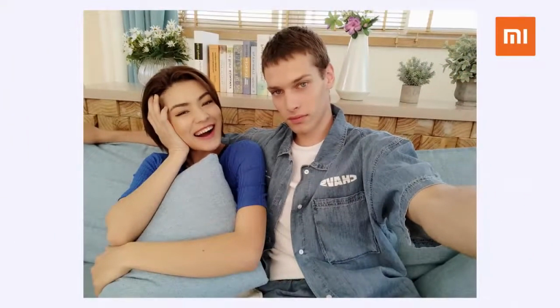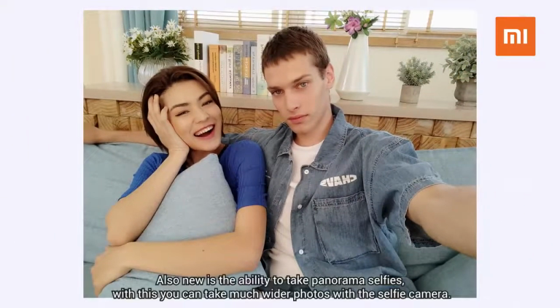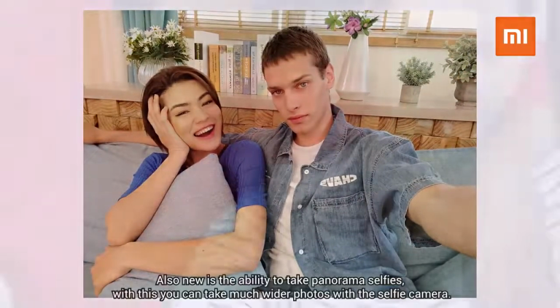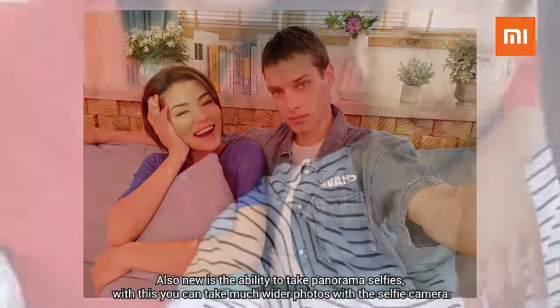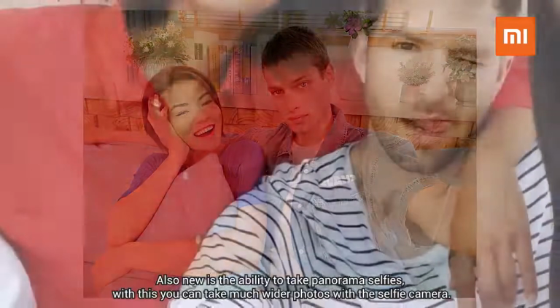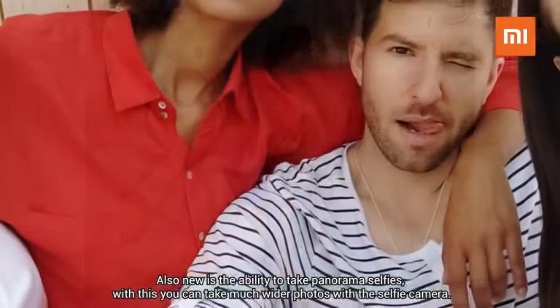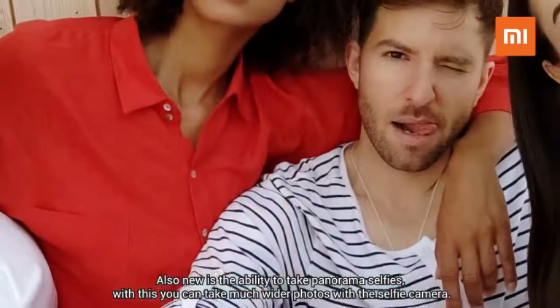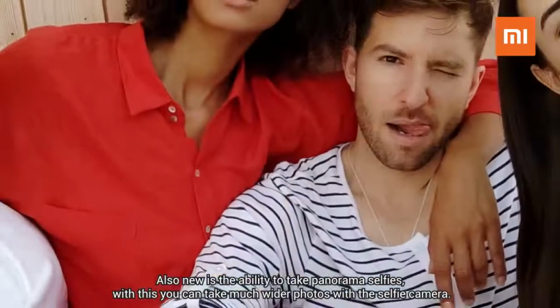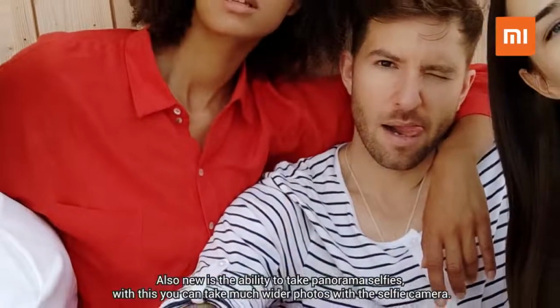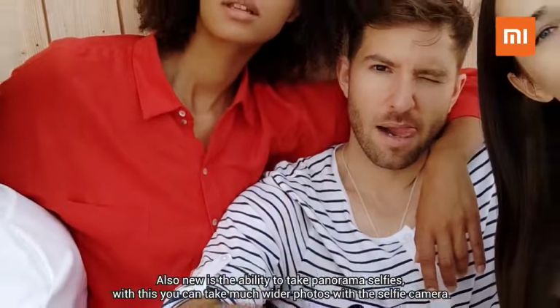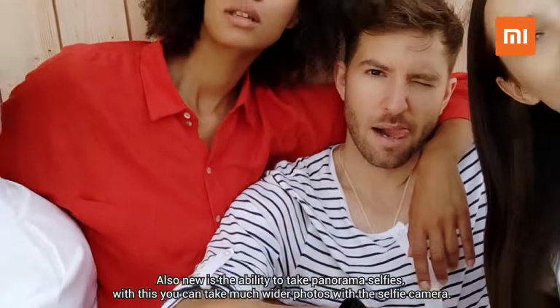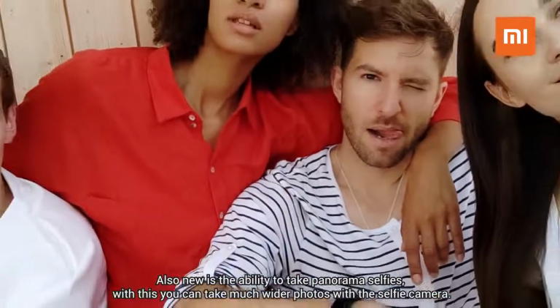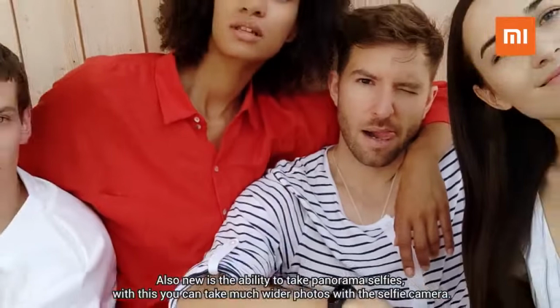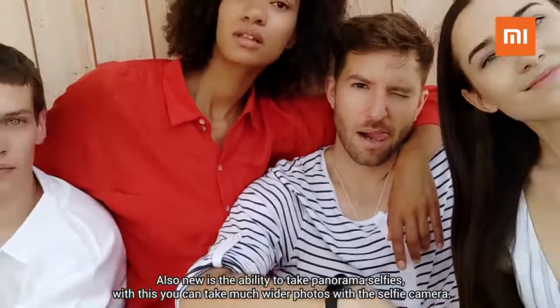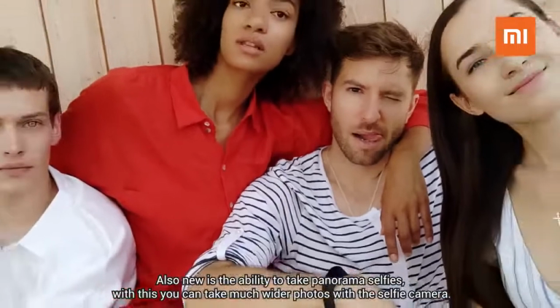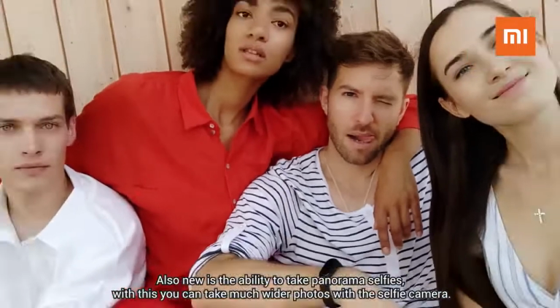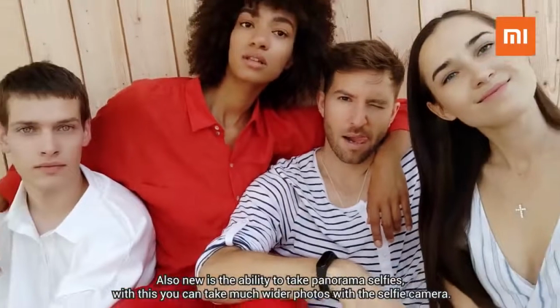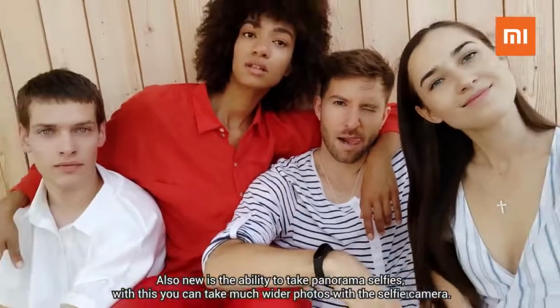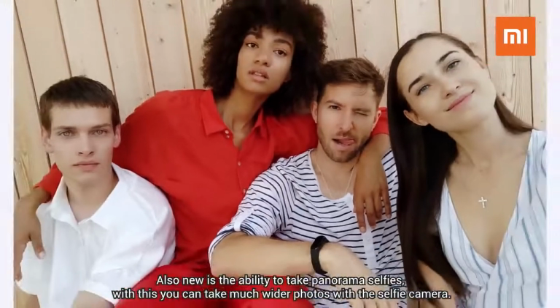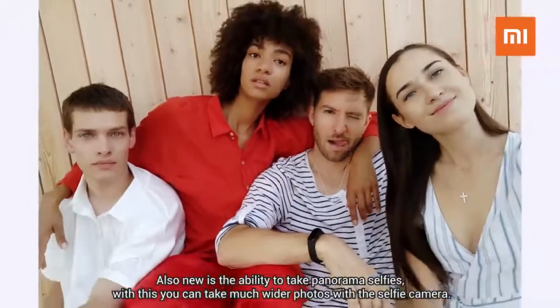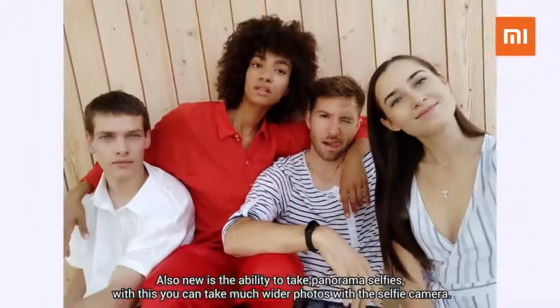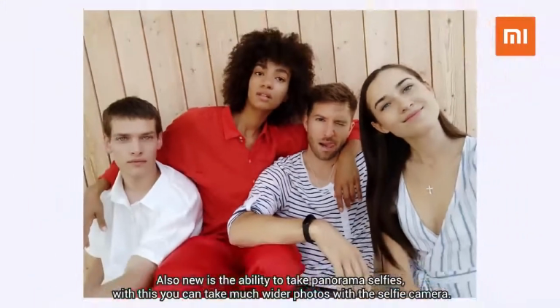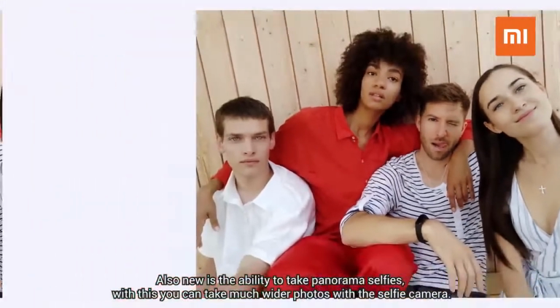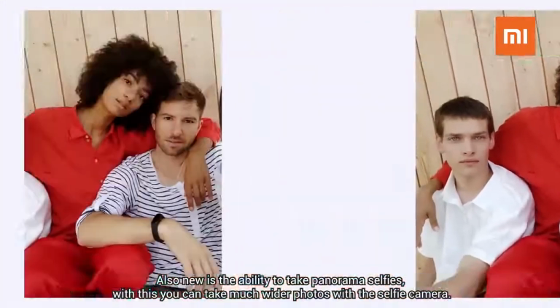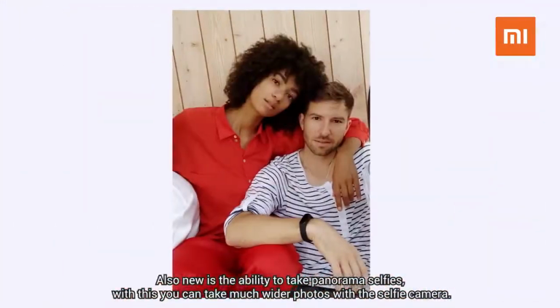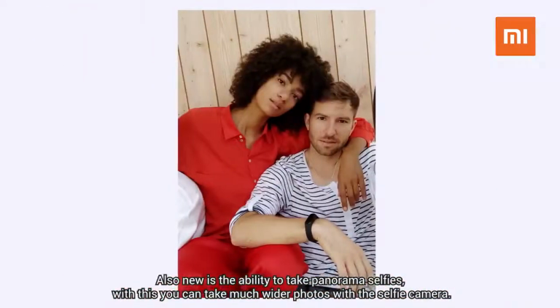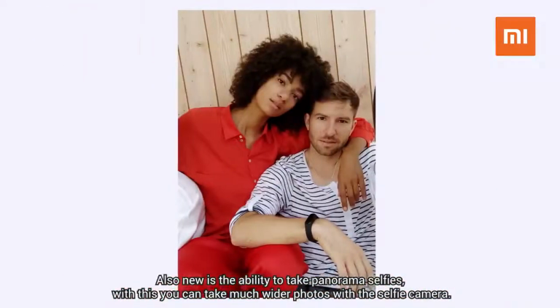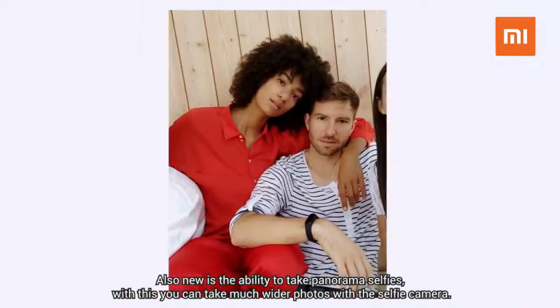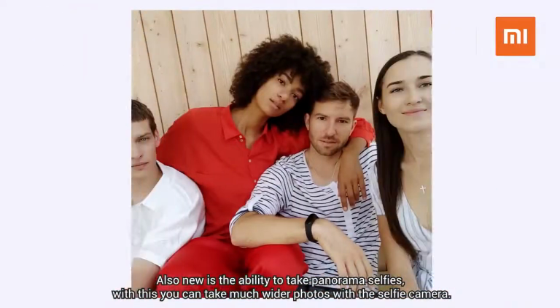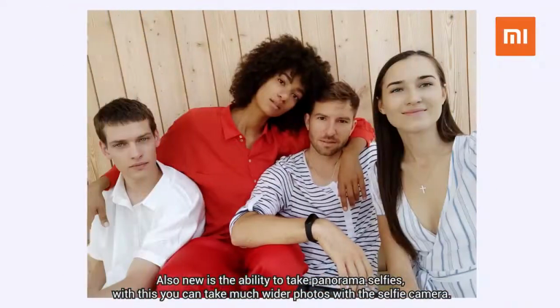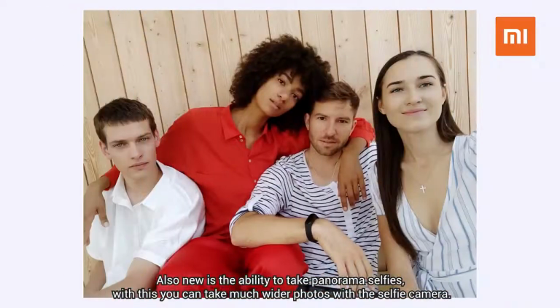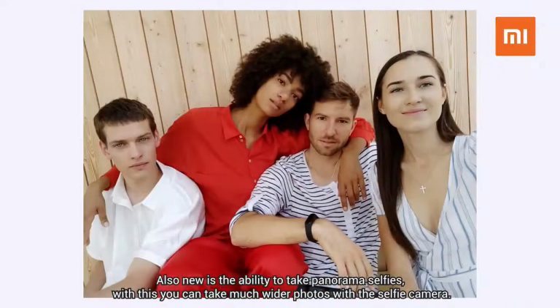Also new is the ability to take panorama selfies. With this you can take much wider photos with the selfie camera.